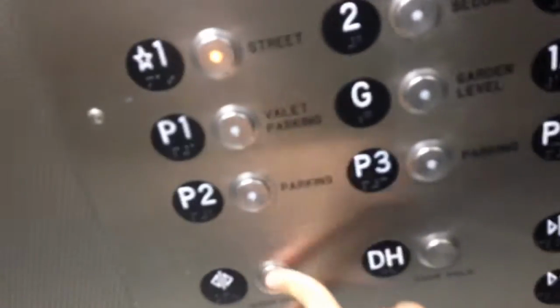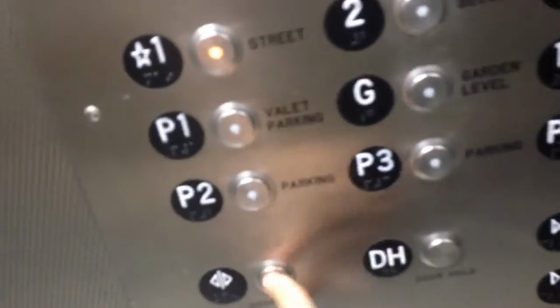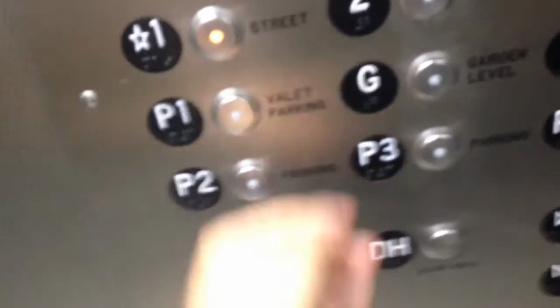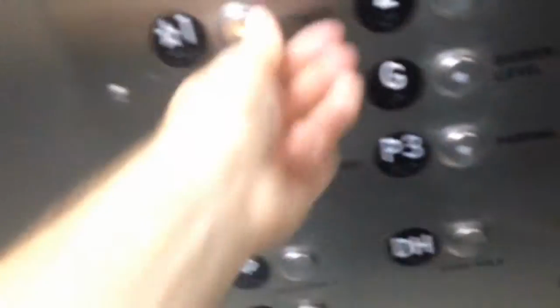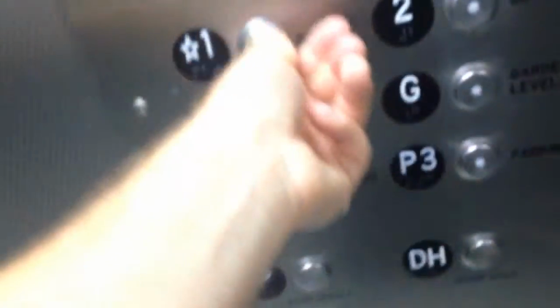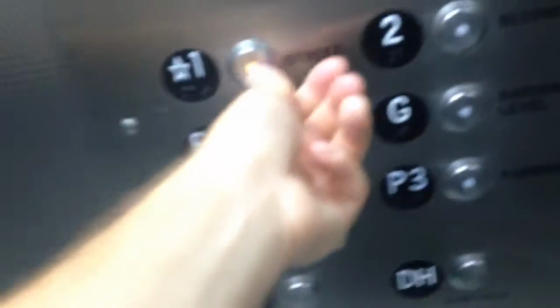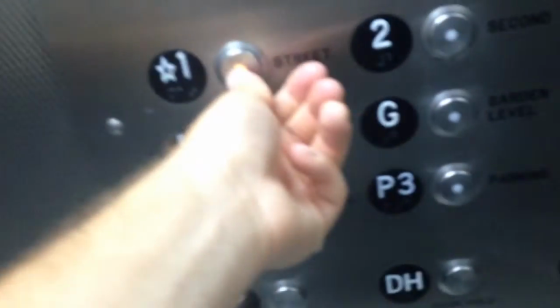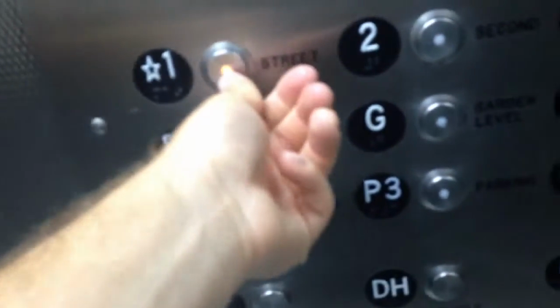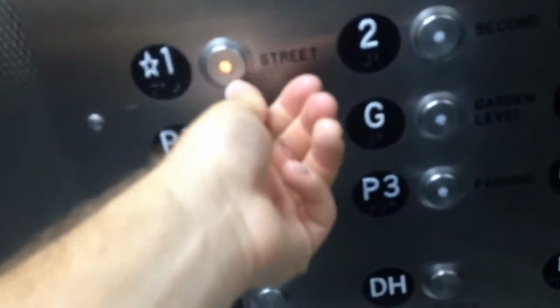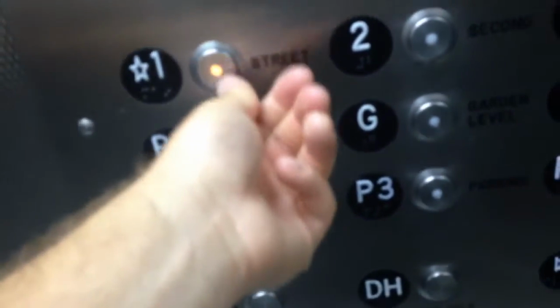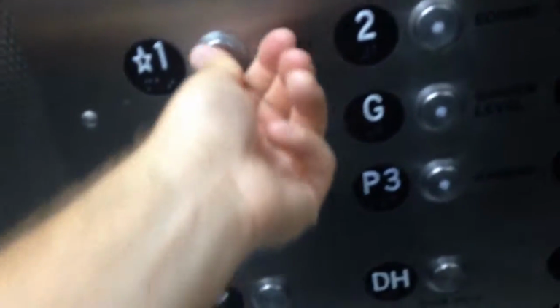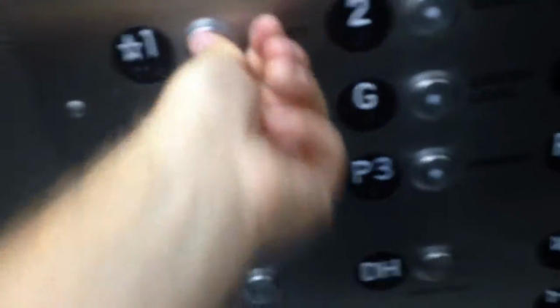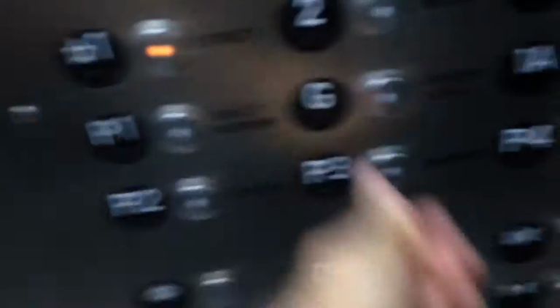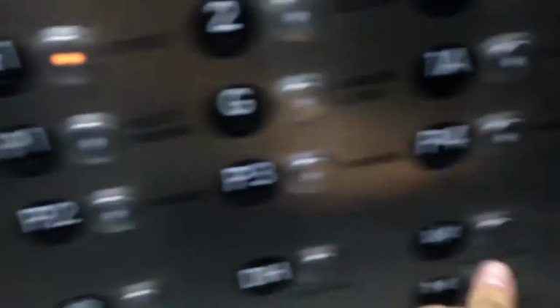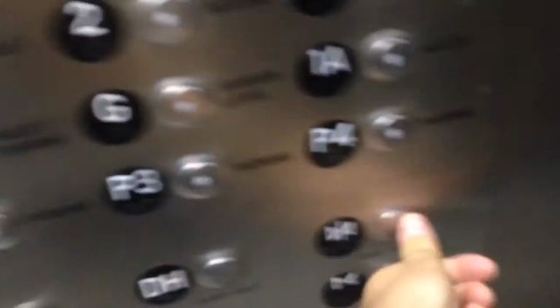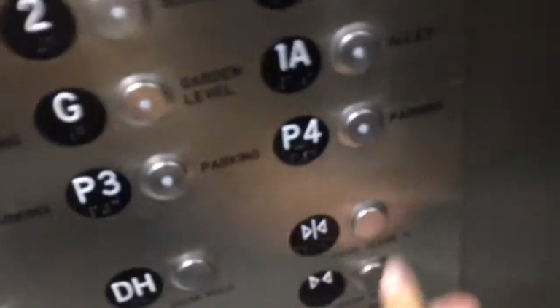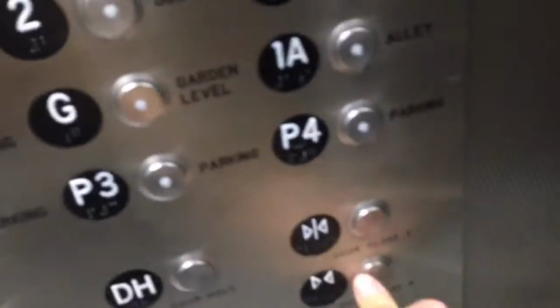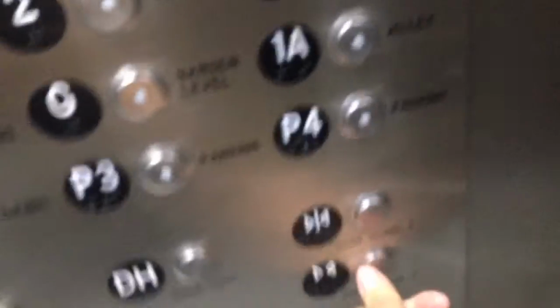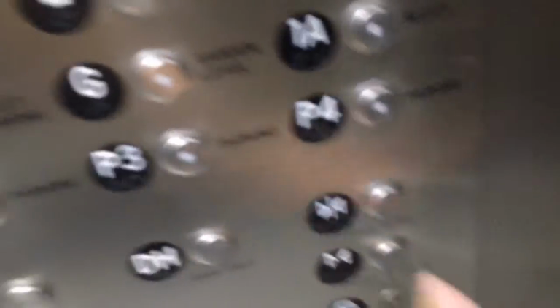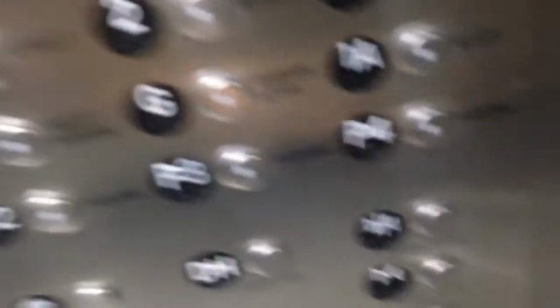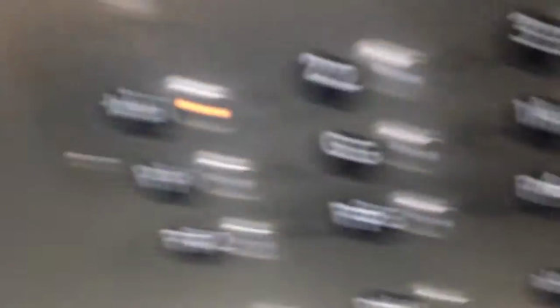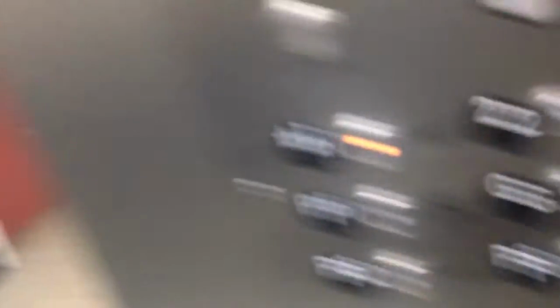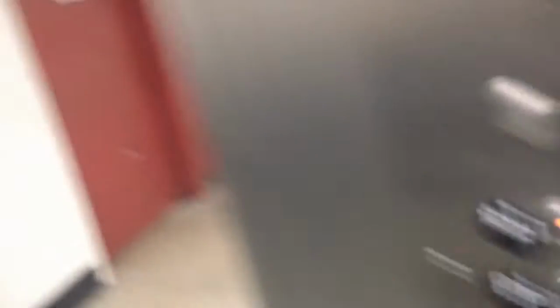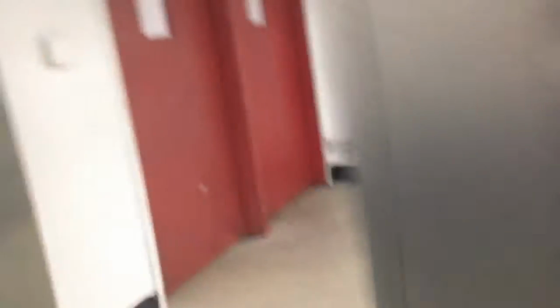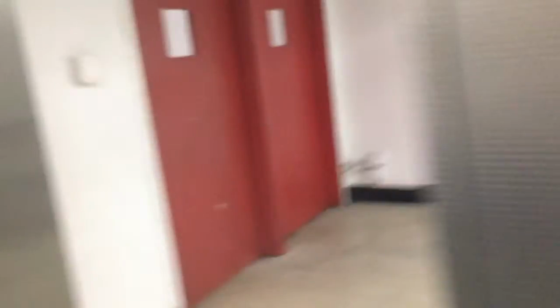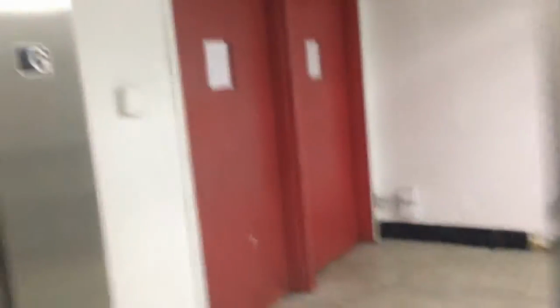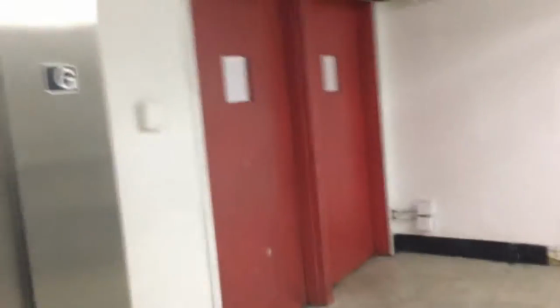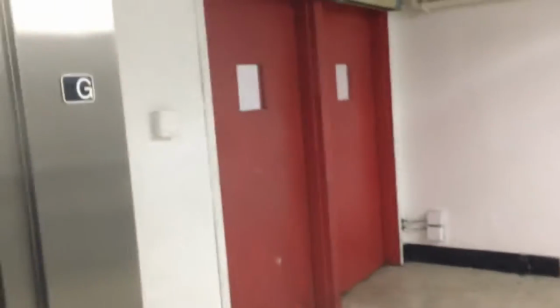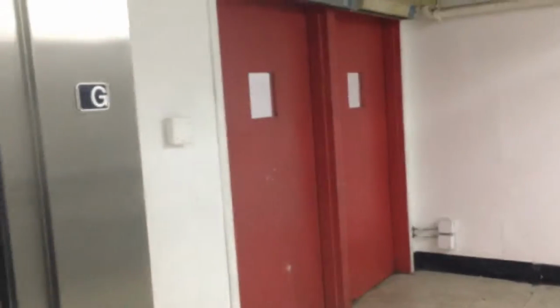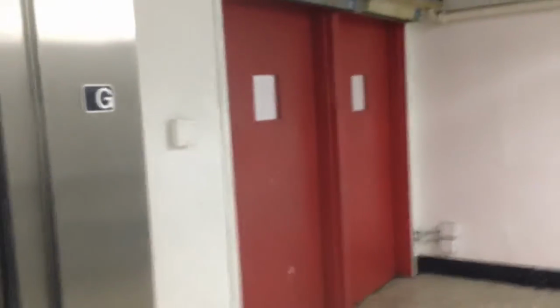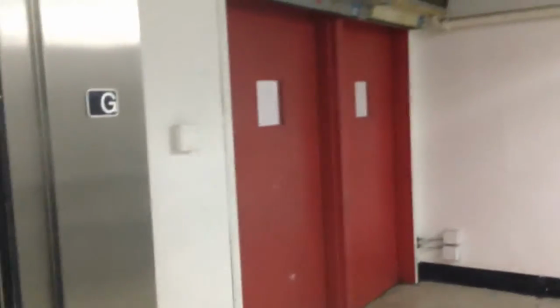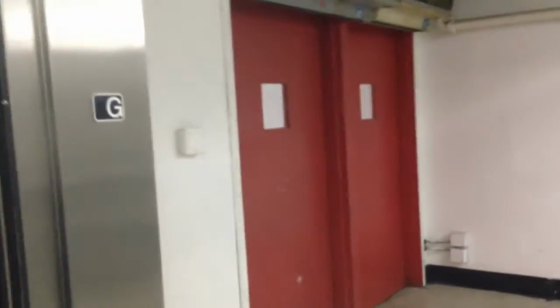Which floor? Right there. That one? Okay. Yeah. Streets. Mm-hmm.